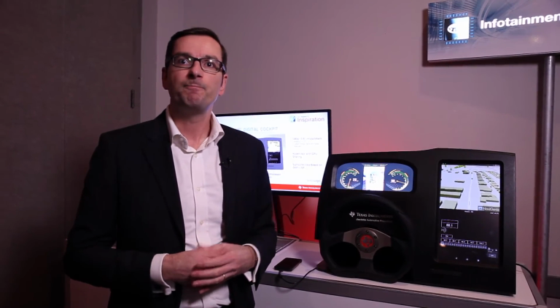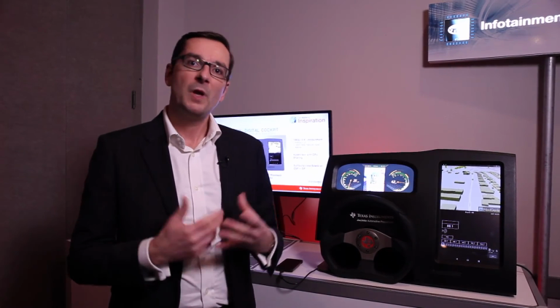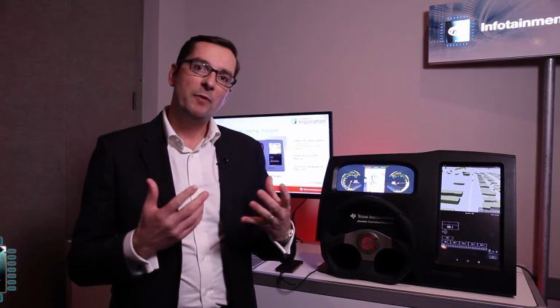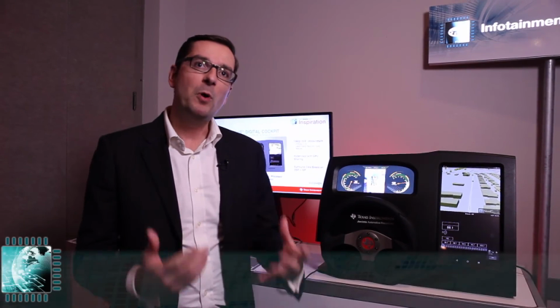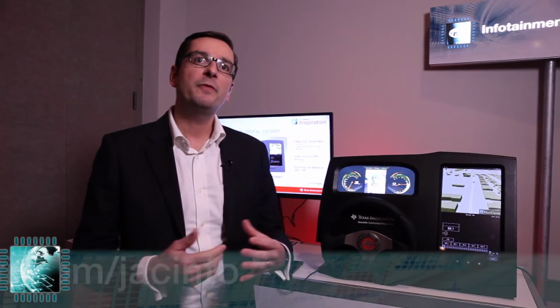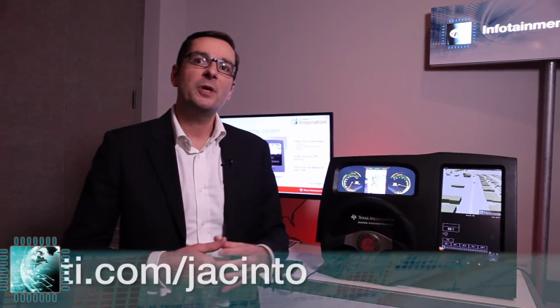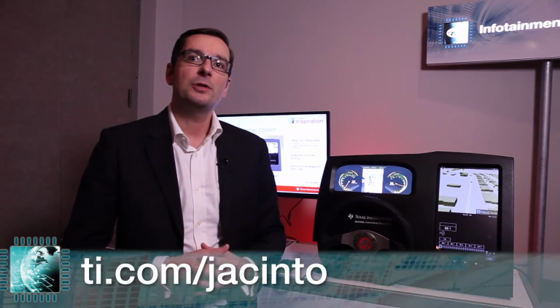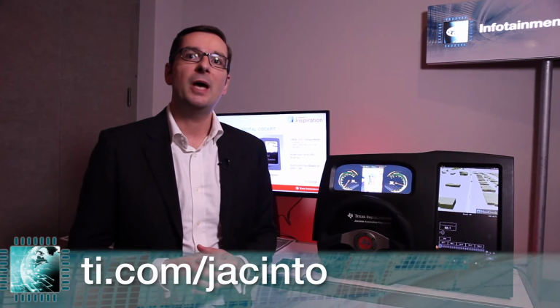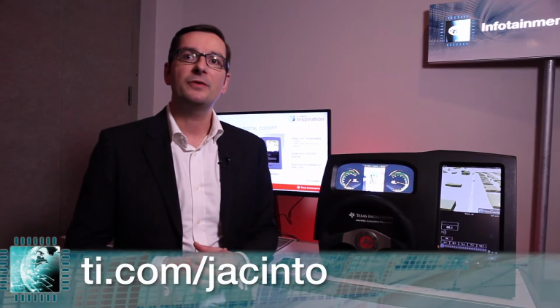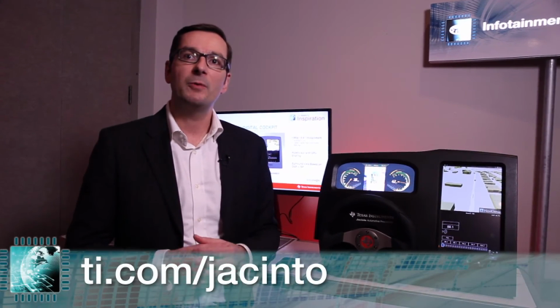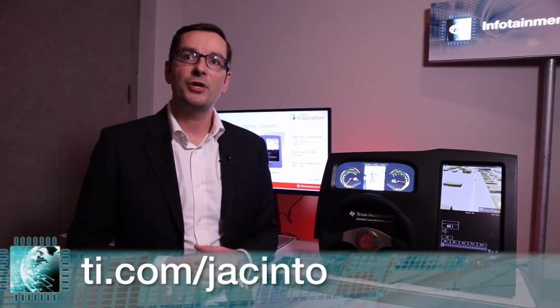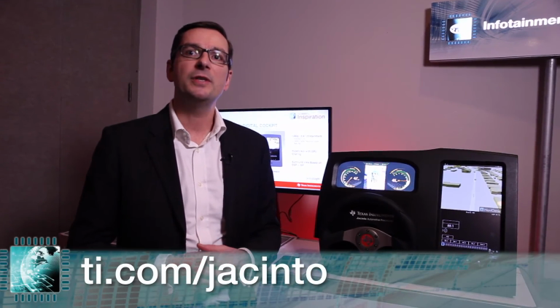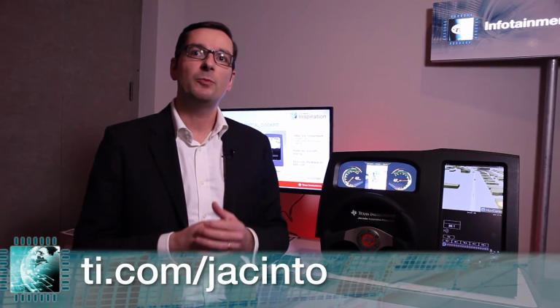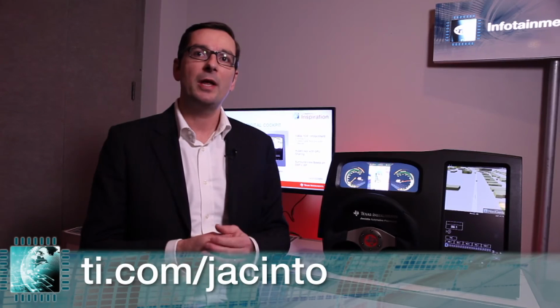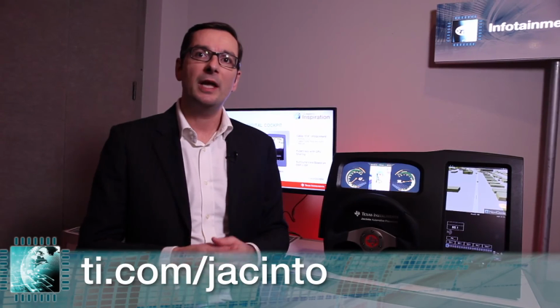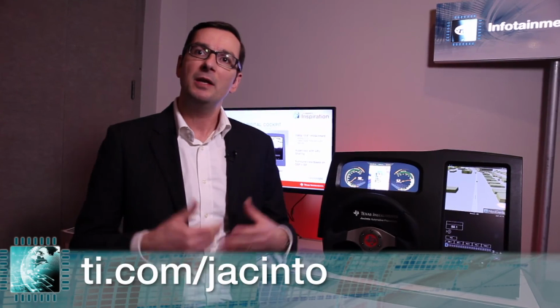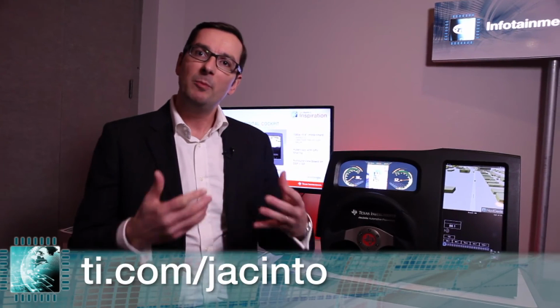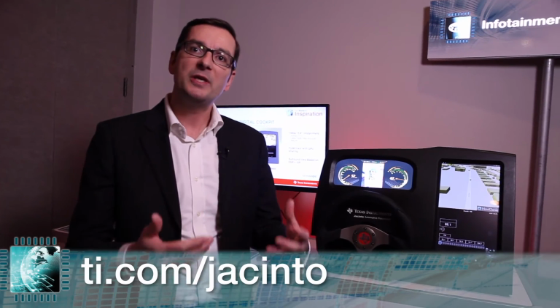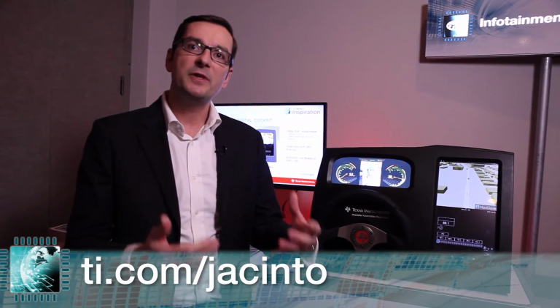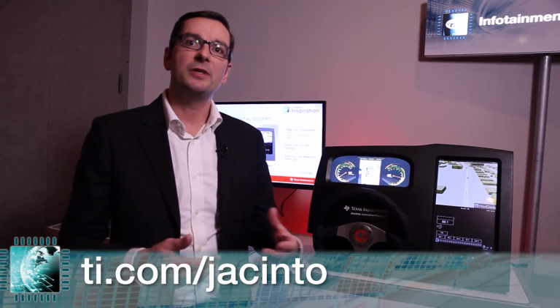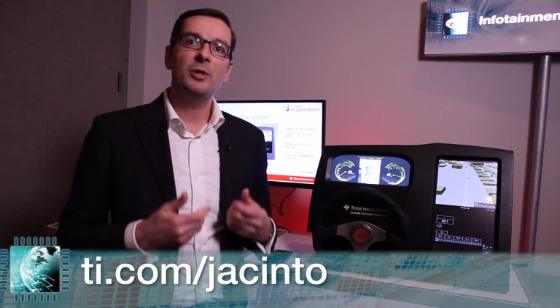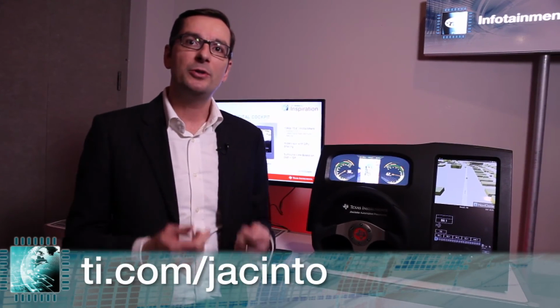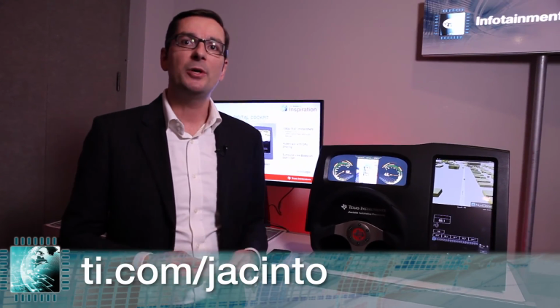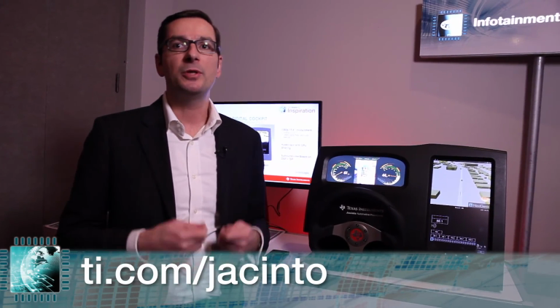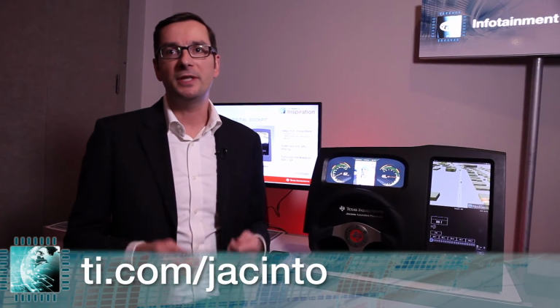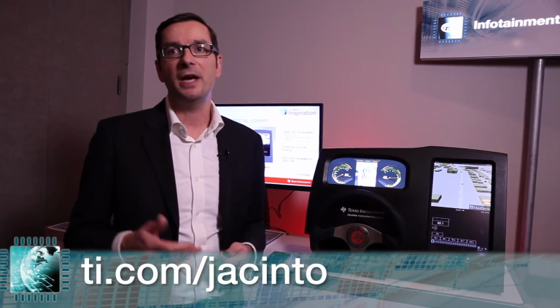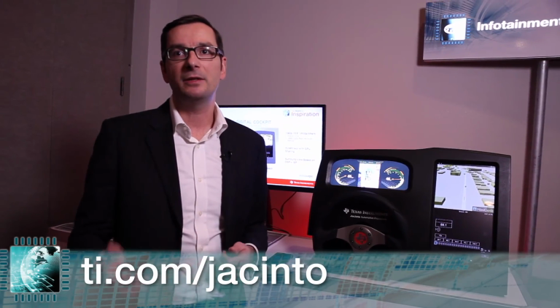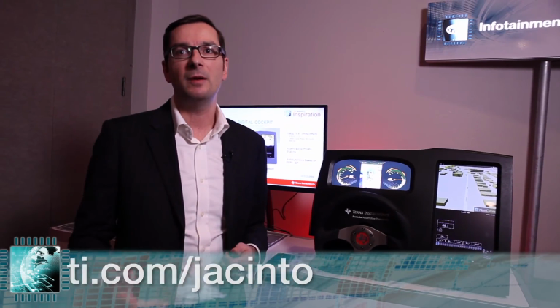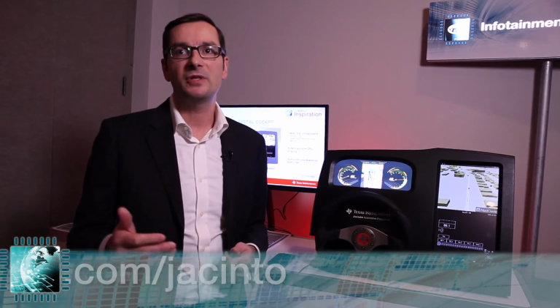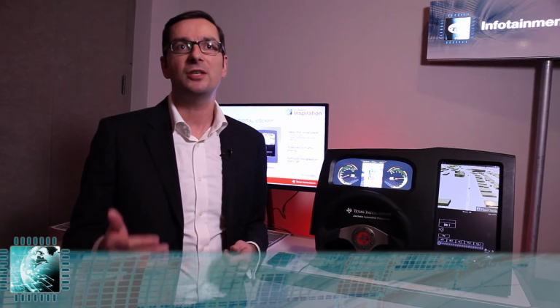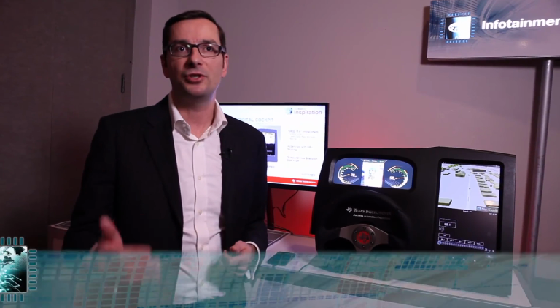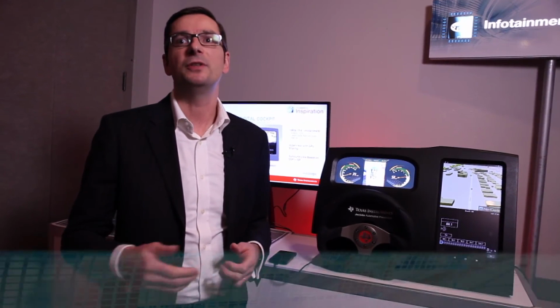For more information about our Jacinto product line, please visit www.ti.com/Jacinto.